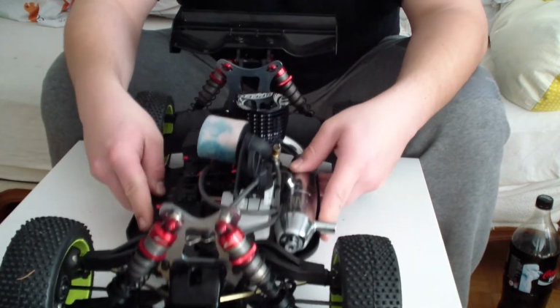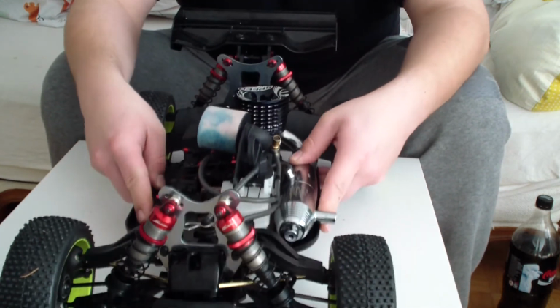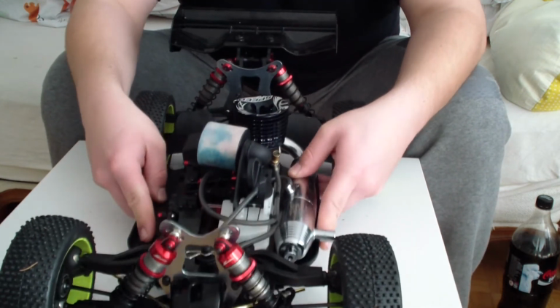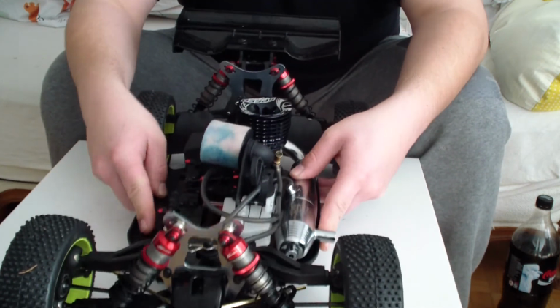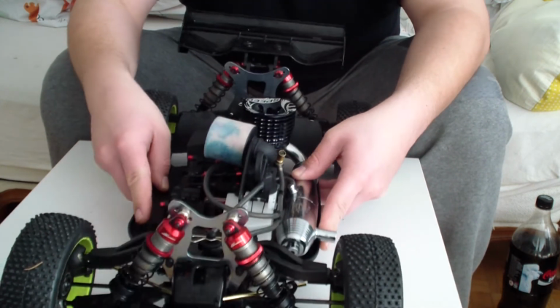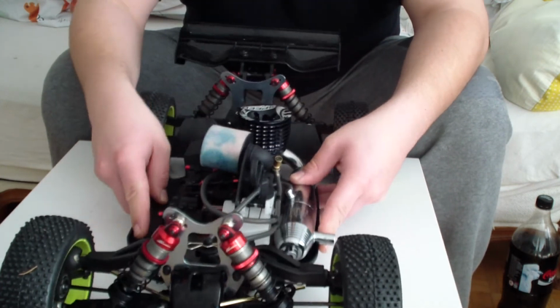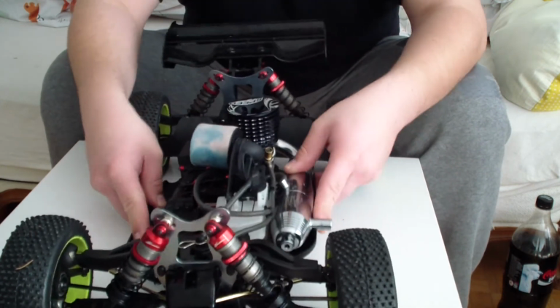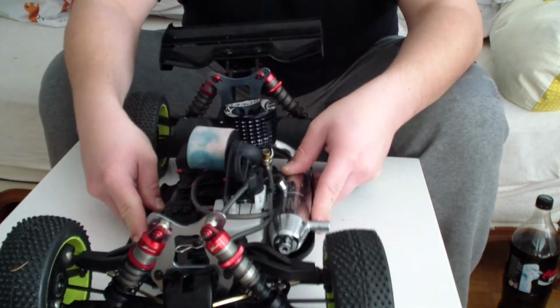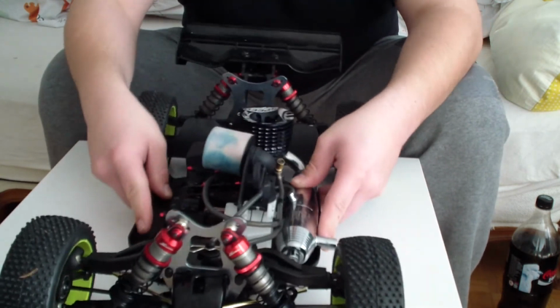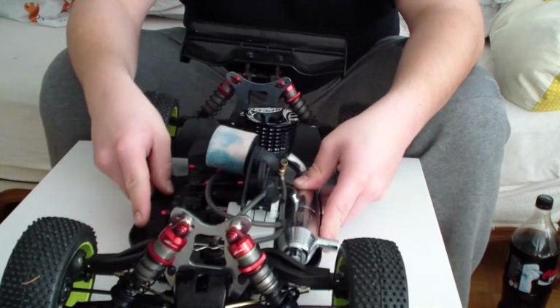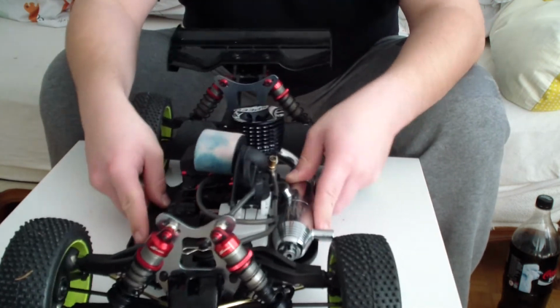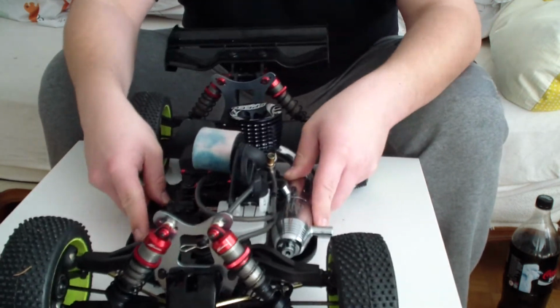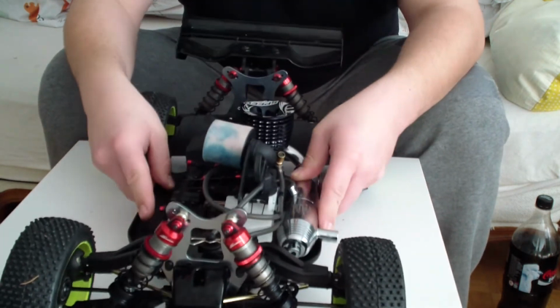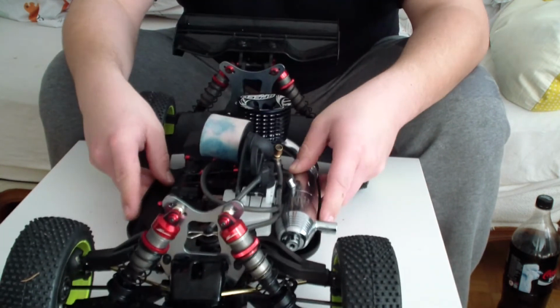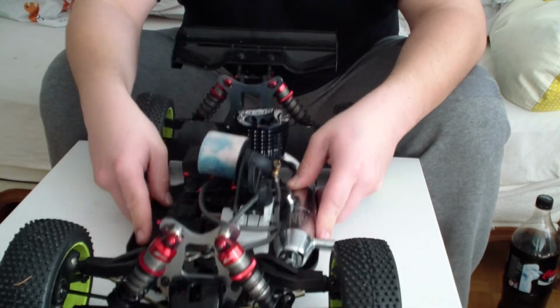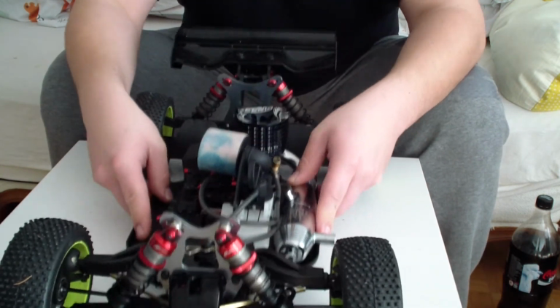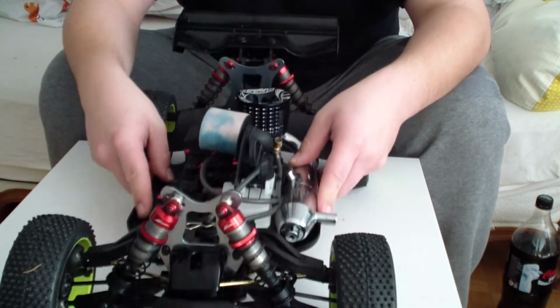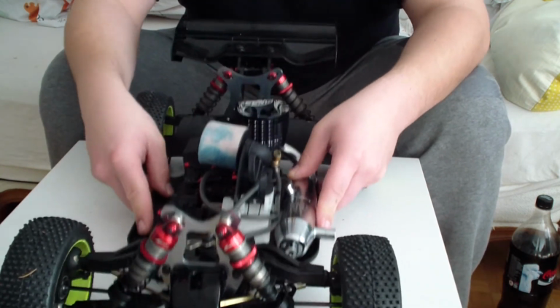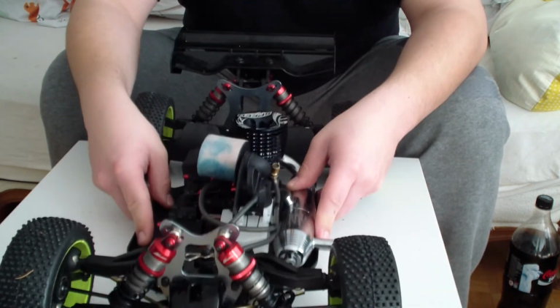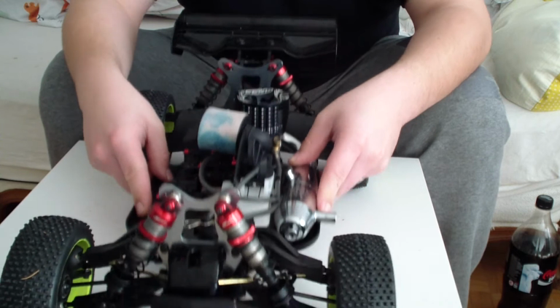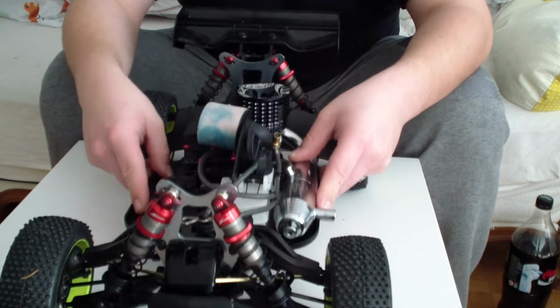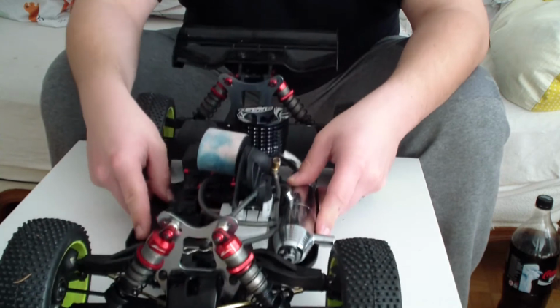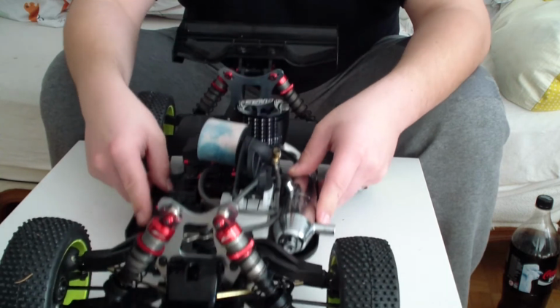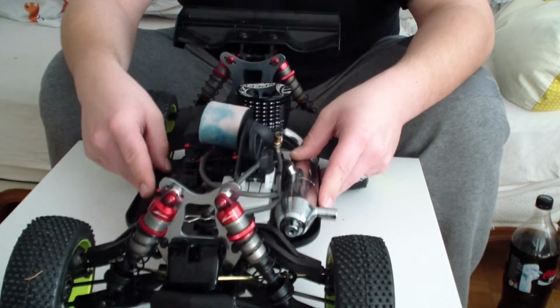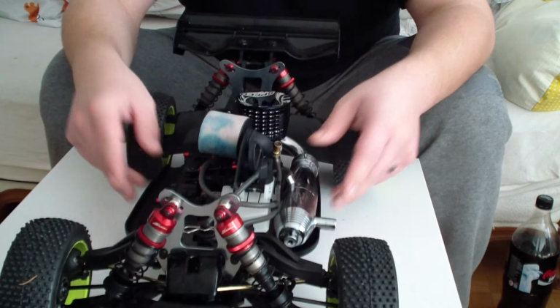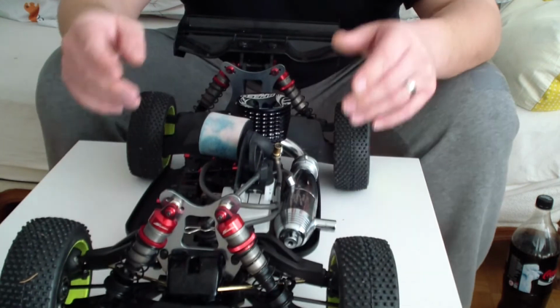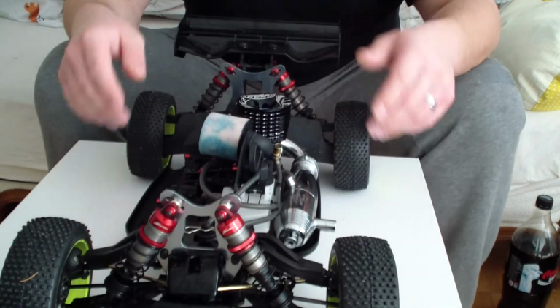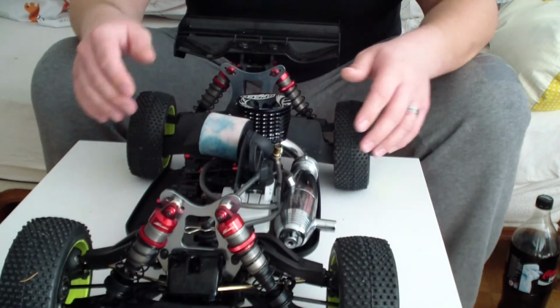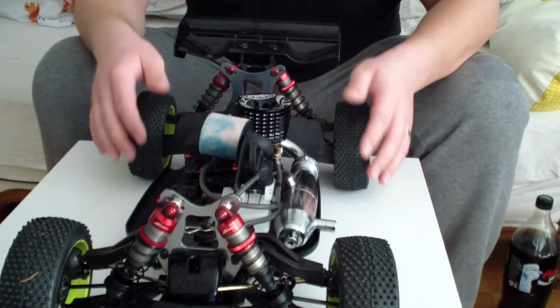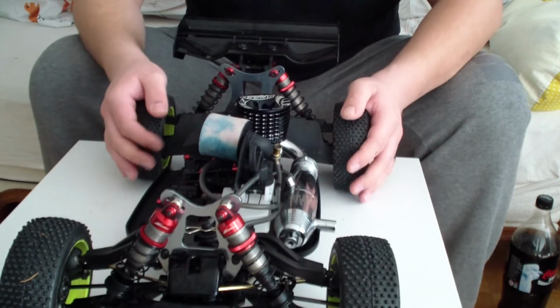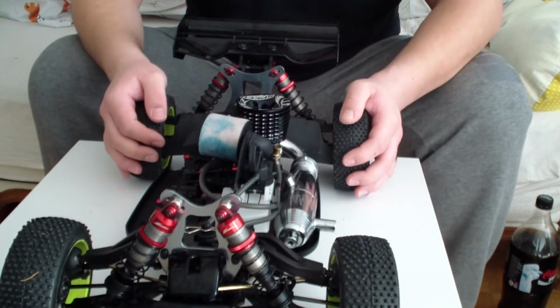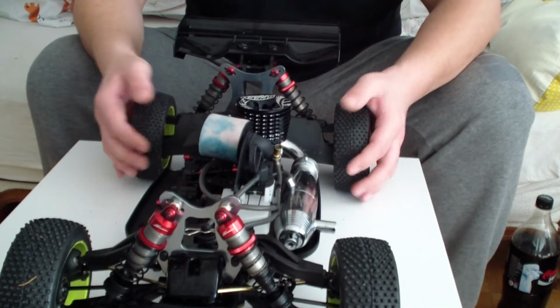It's got great shocks — really great. It's a really stable buggy and durability is also very good.